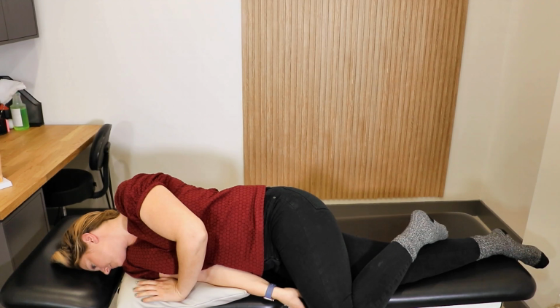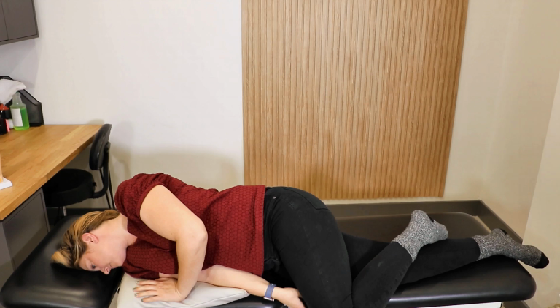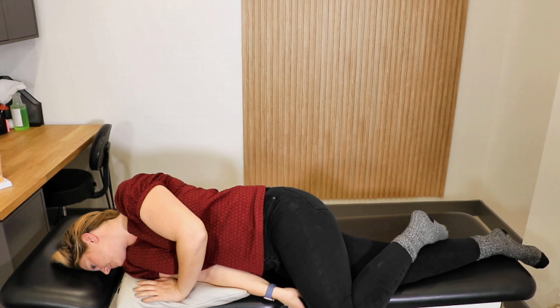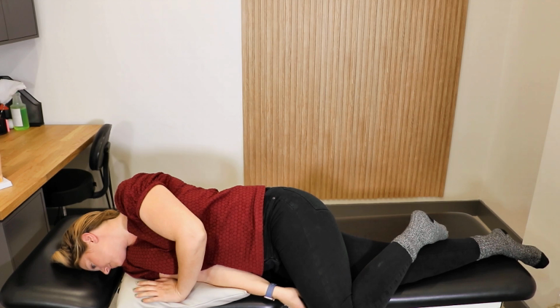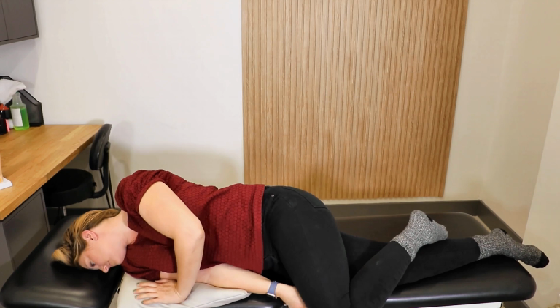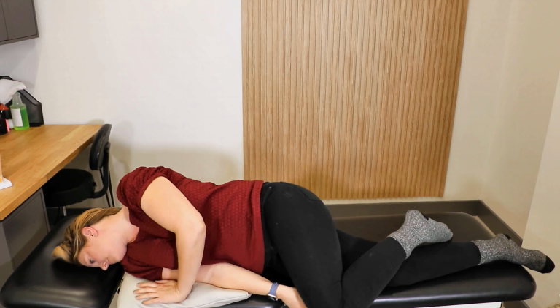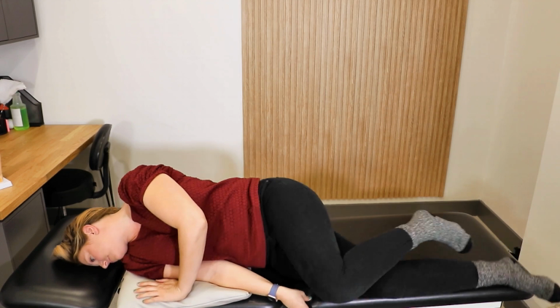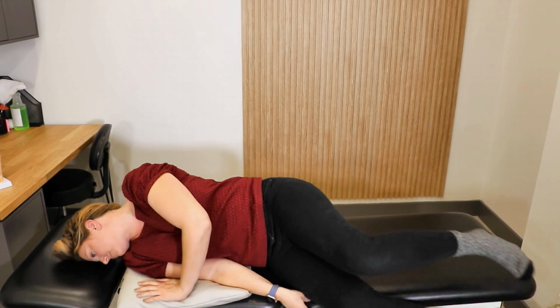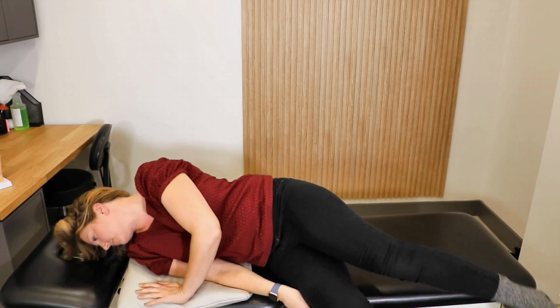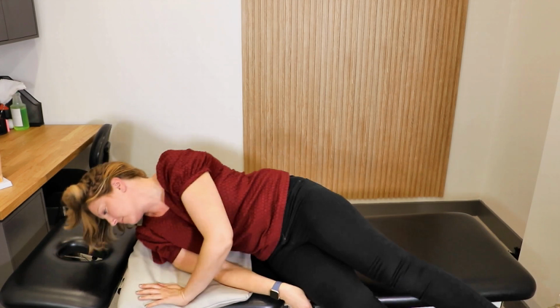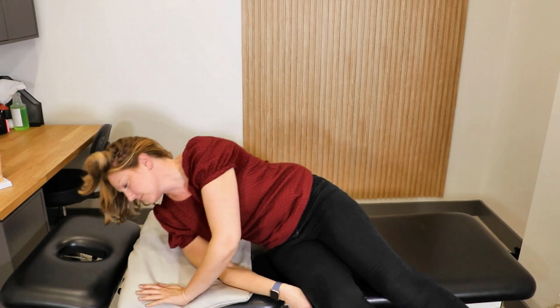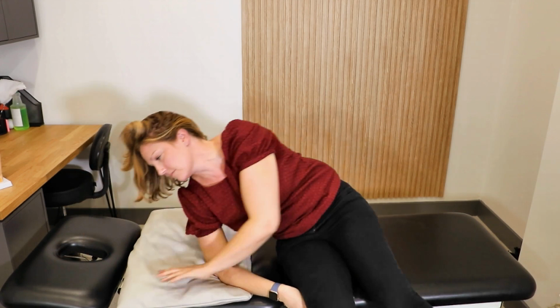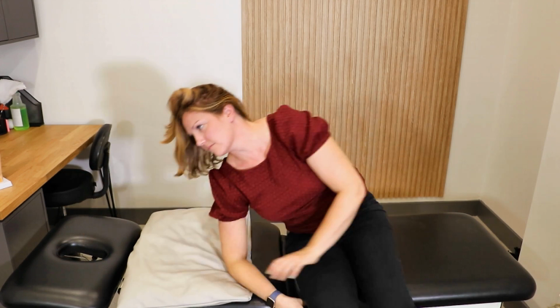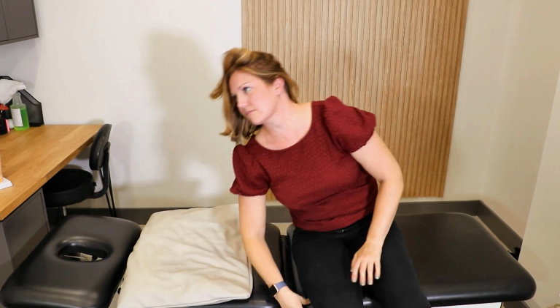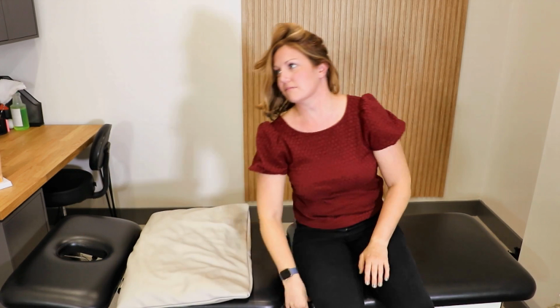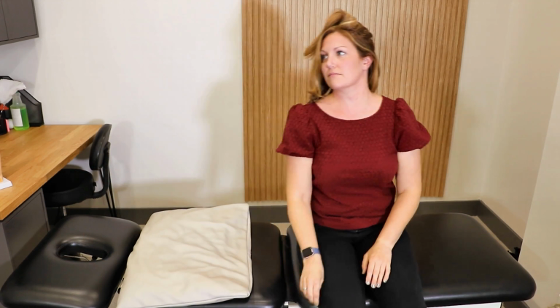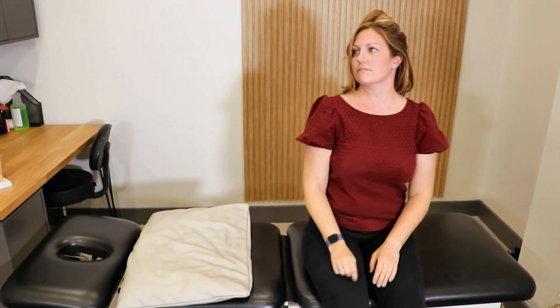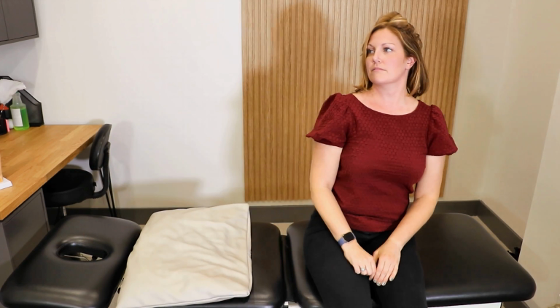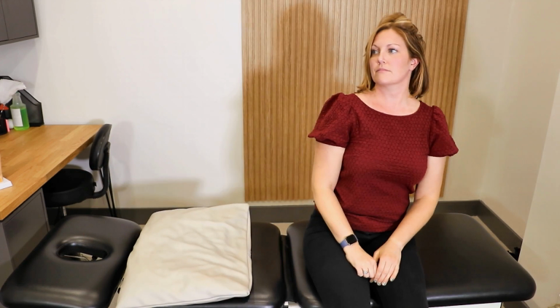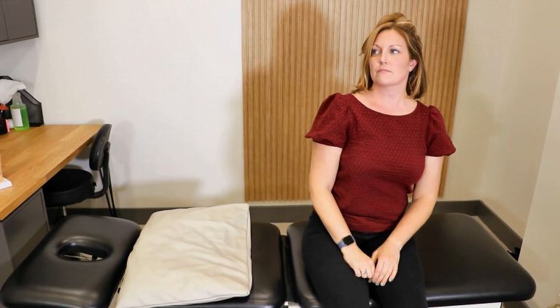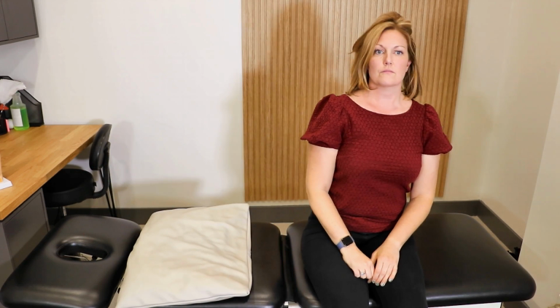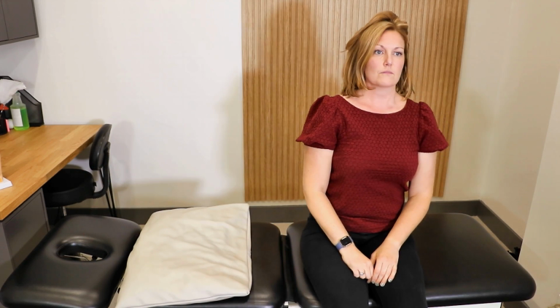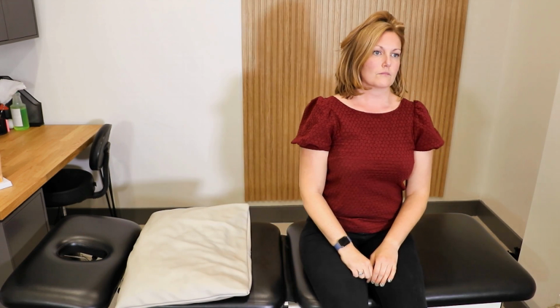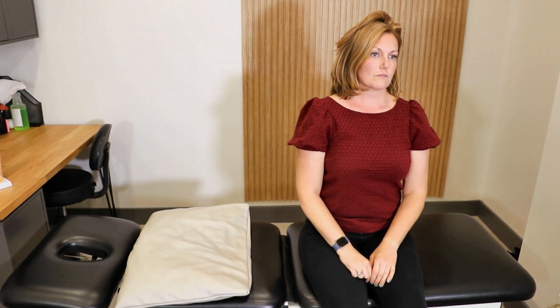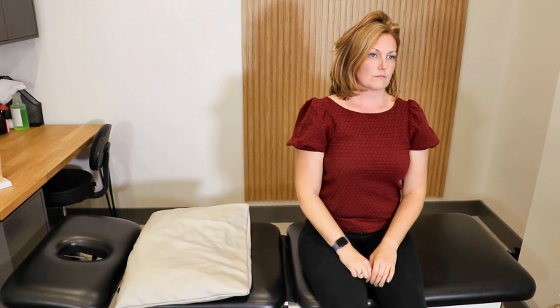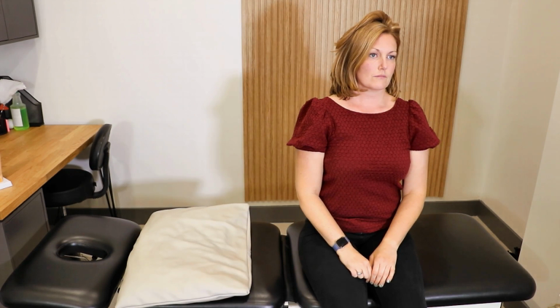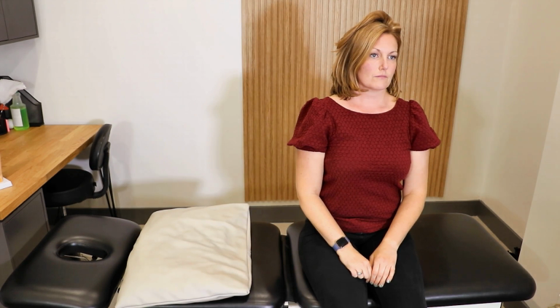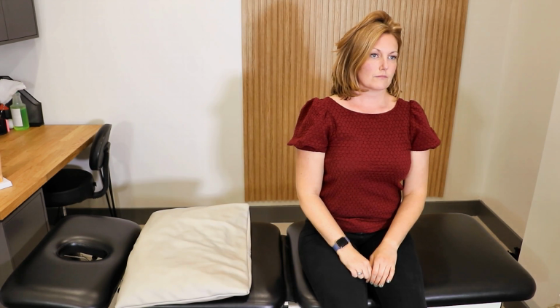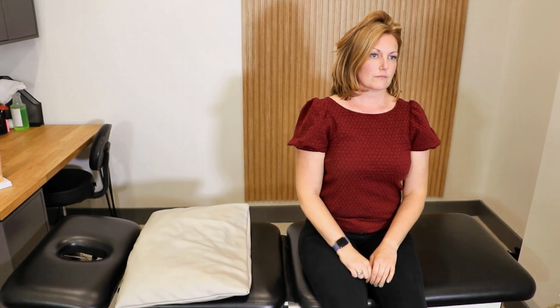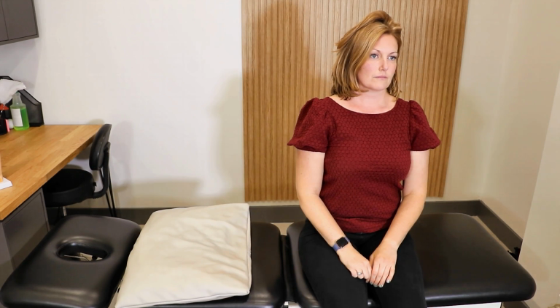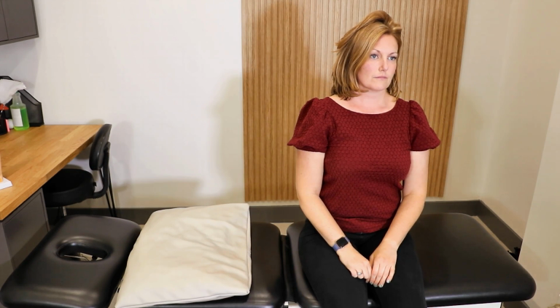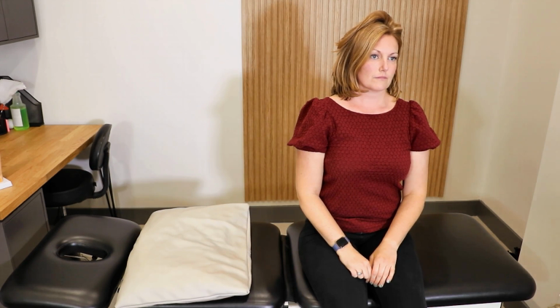Keep your head turned to the right and sit up at the side of your bed. Turn your head straight, and the maneuver is complete.